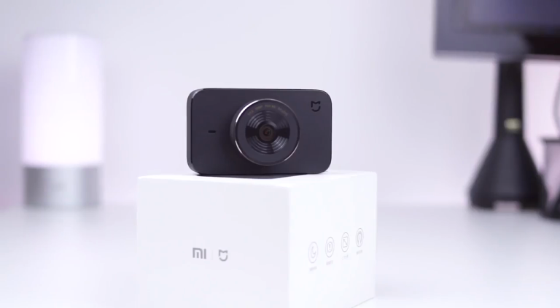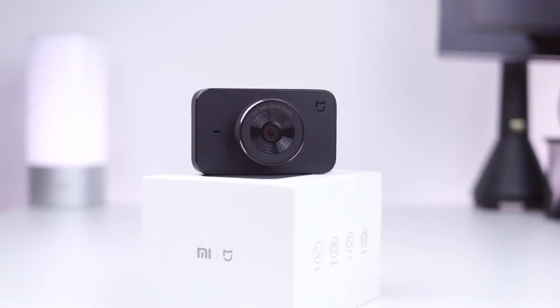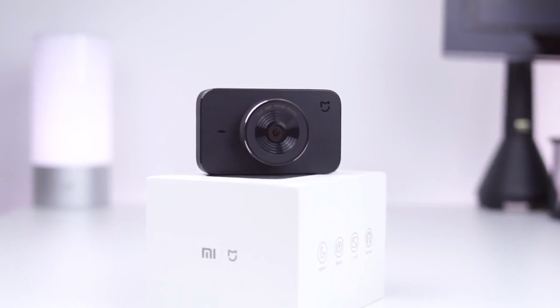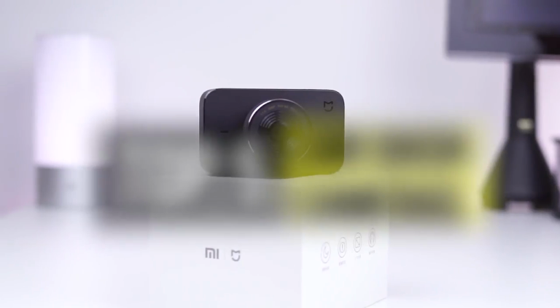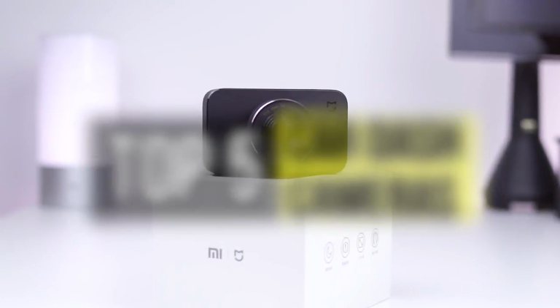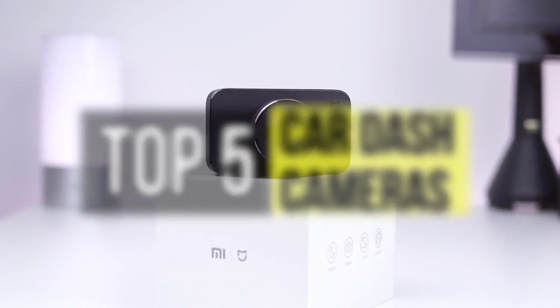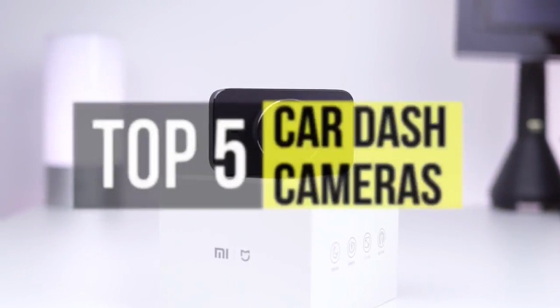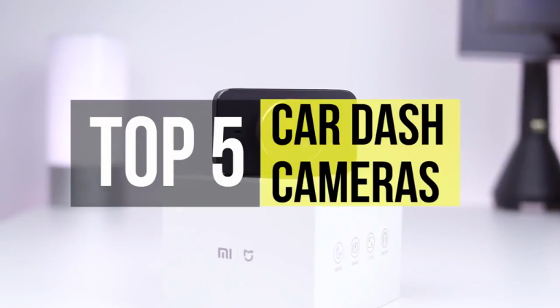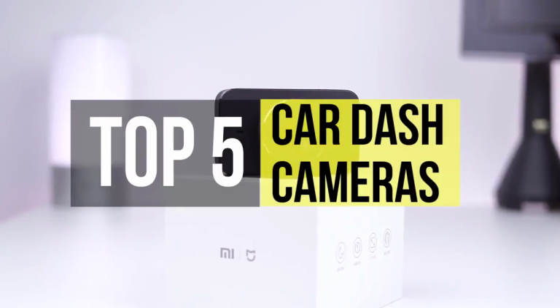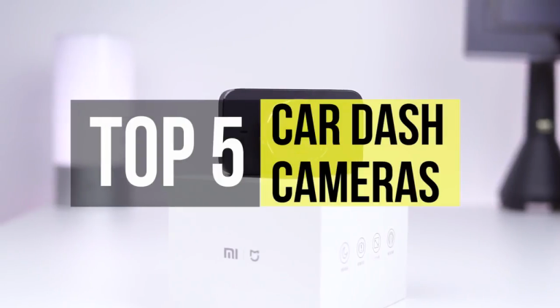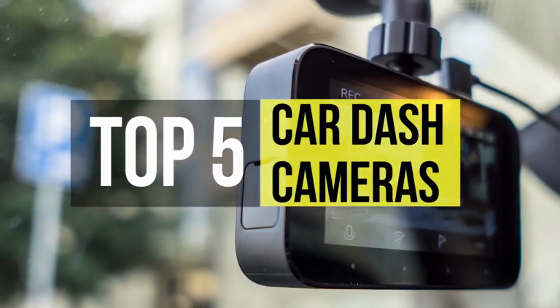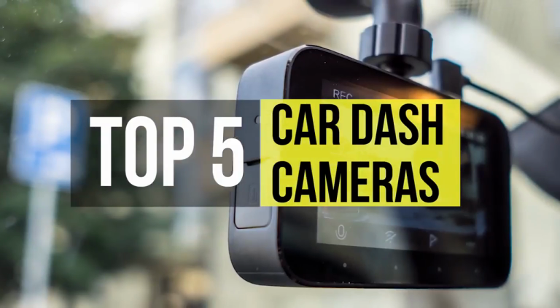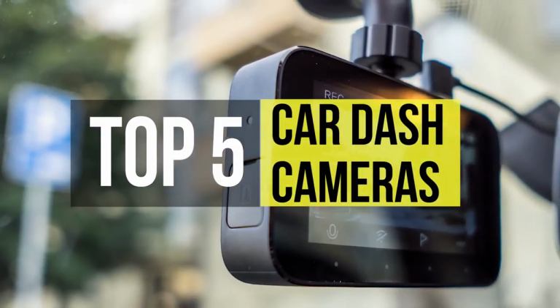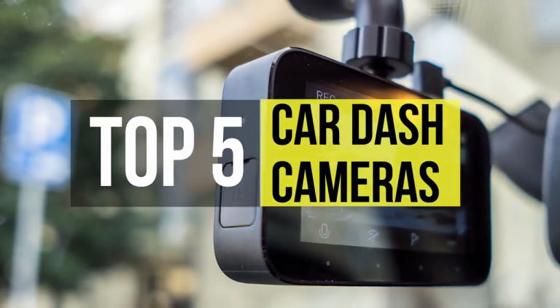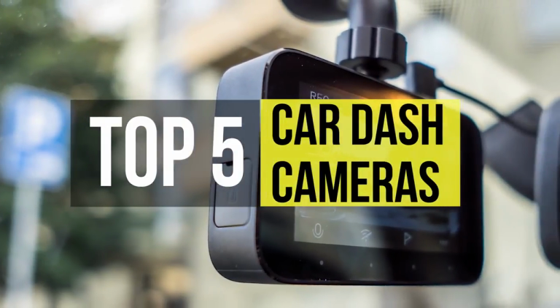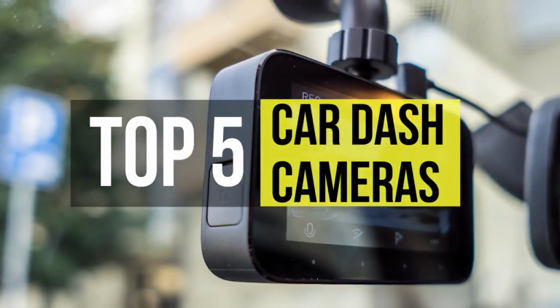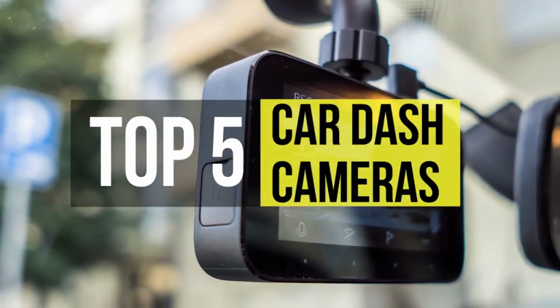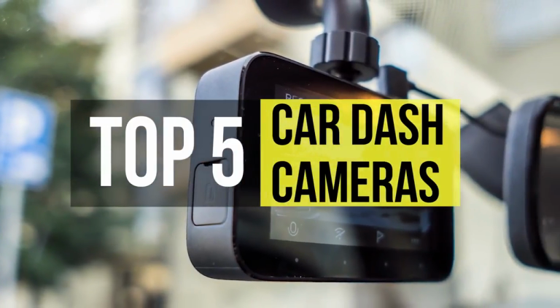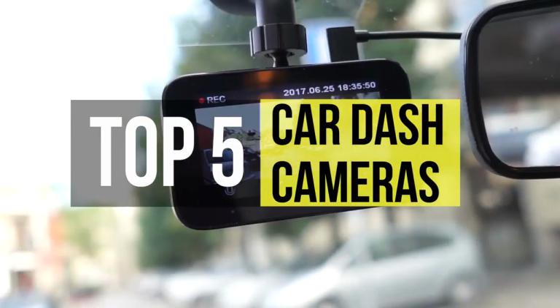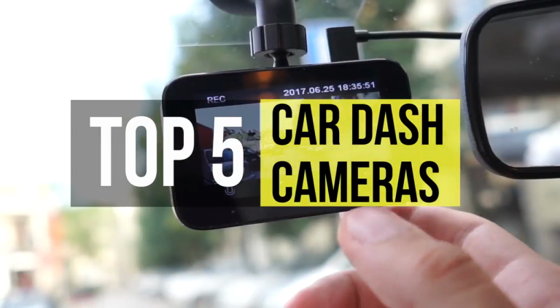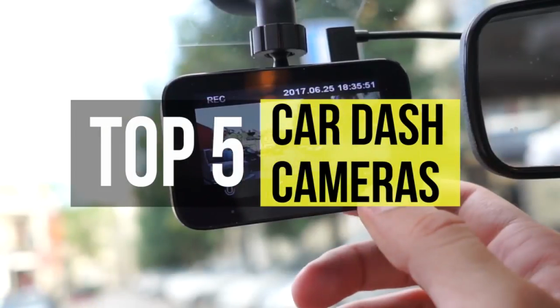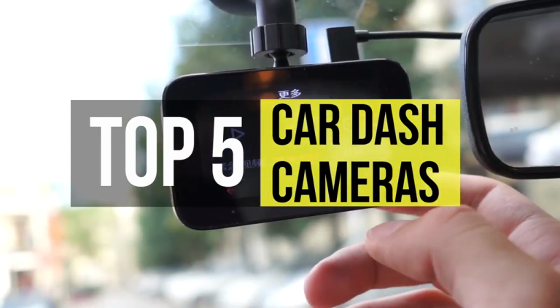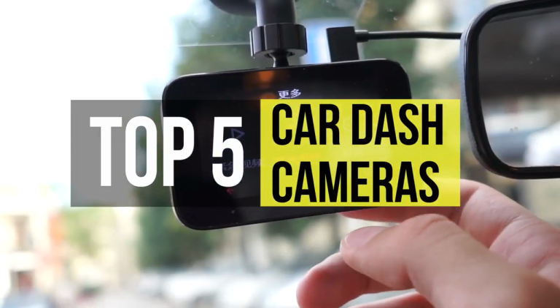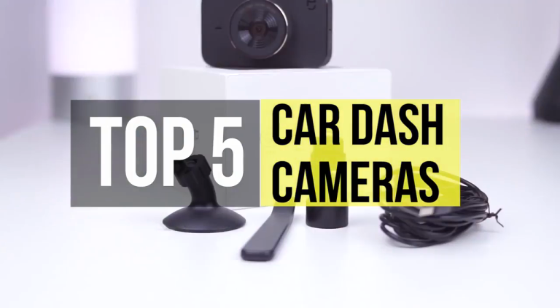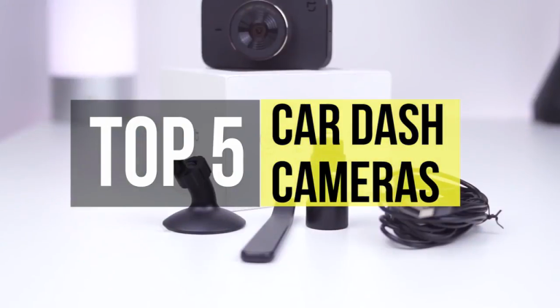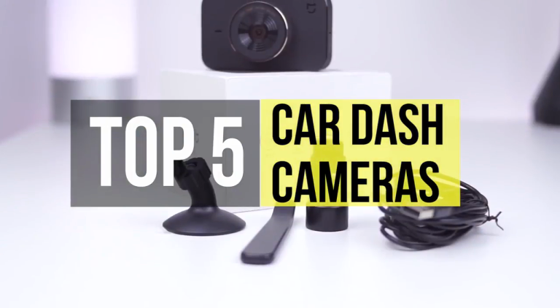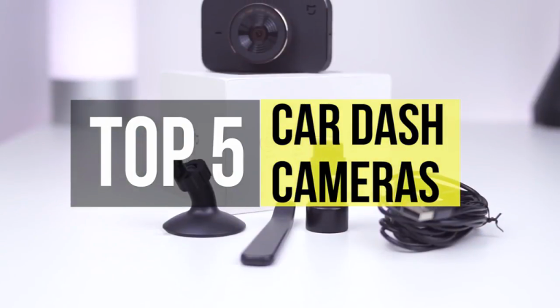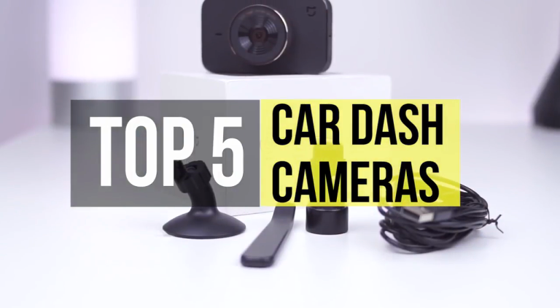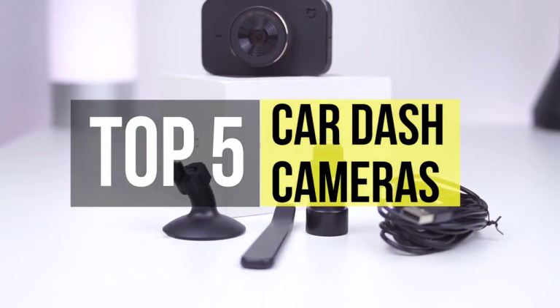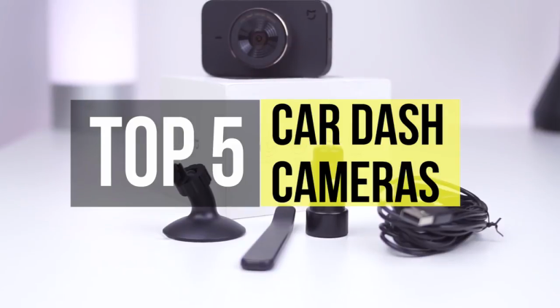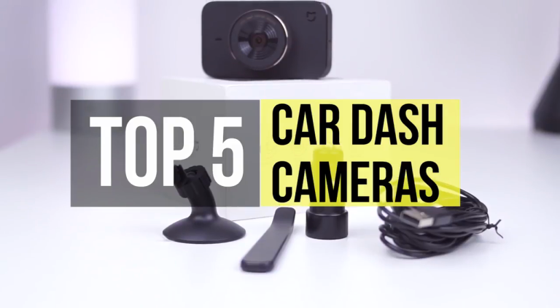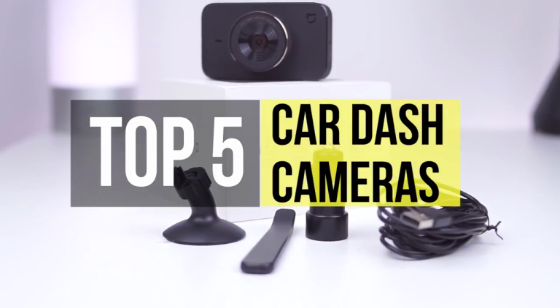Dash cams have become ubiquitous among daily driver tools. Today's video will feature the five best car dash cameras that you will find useful.